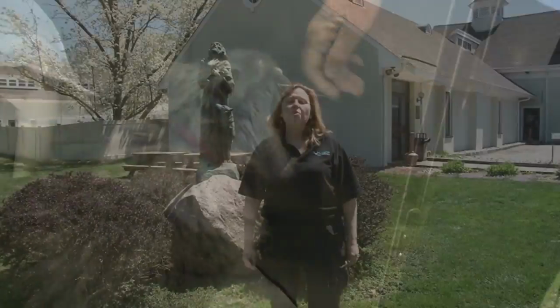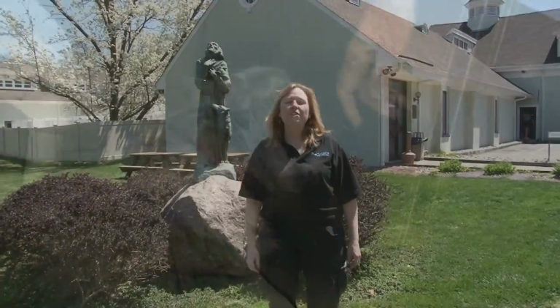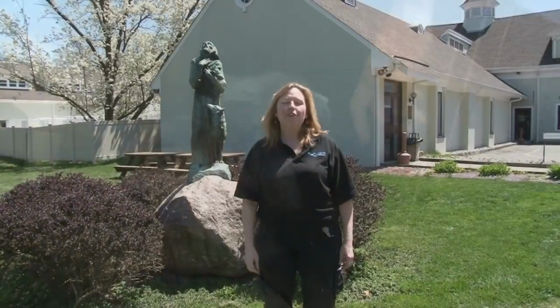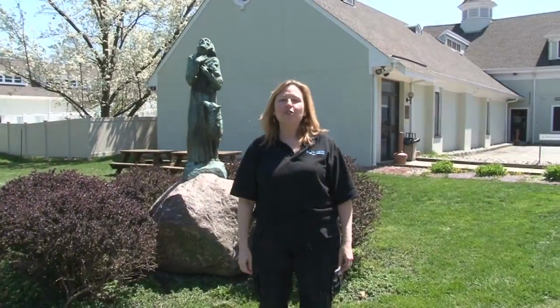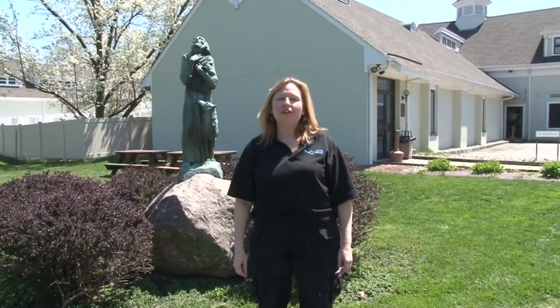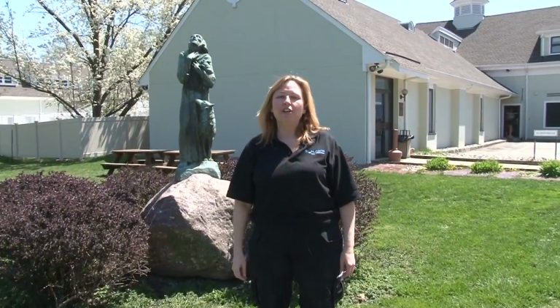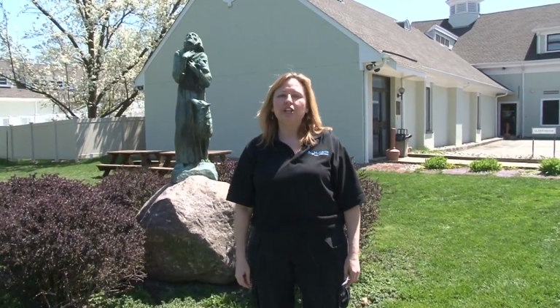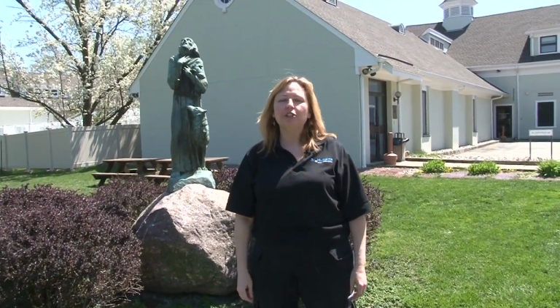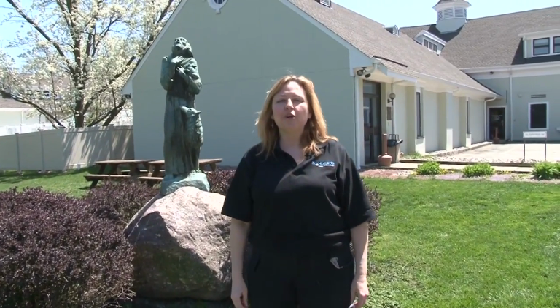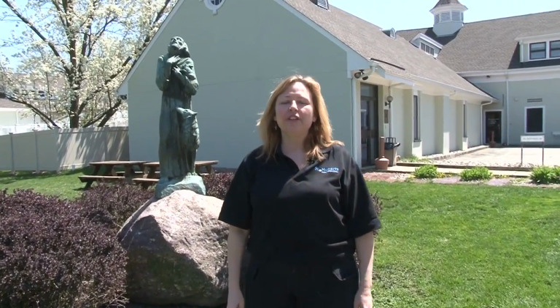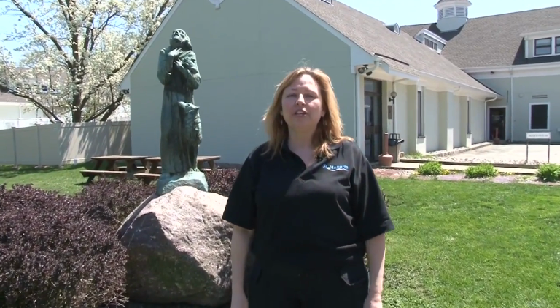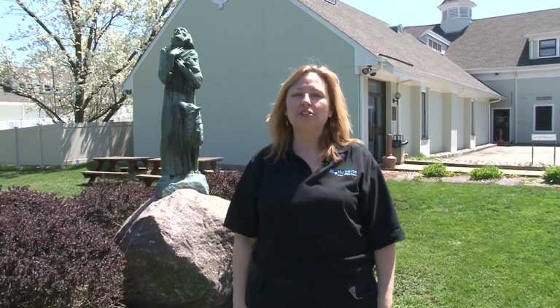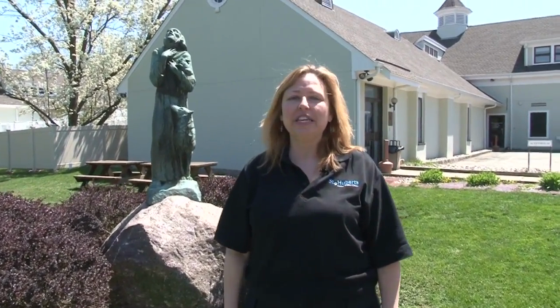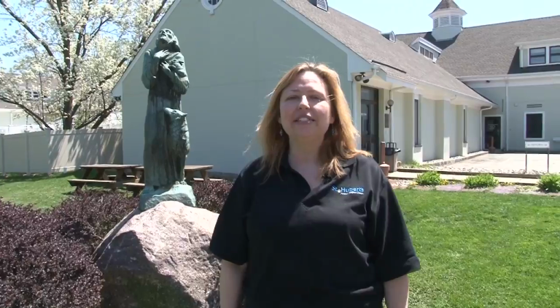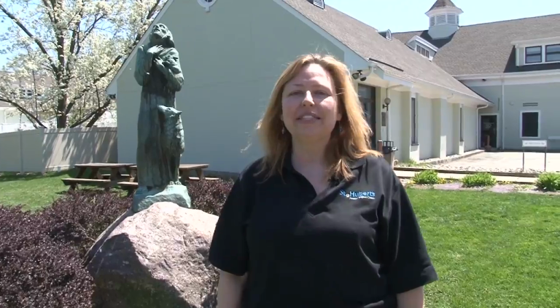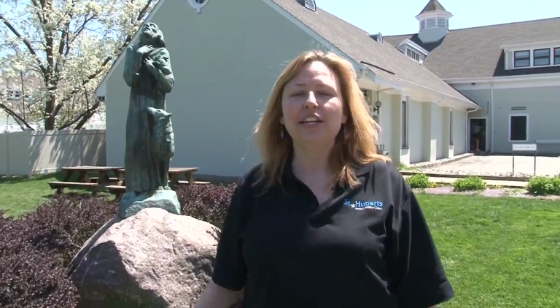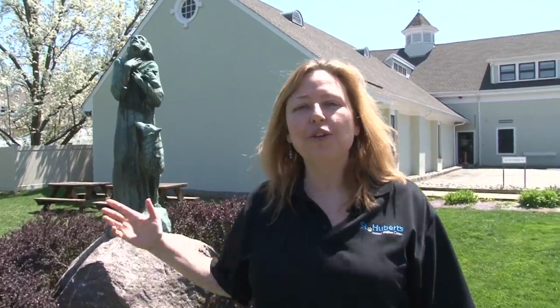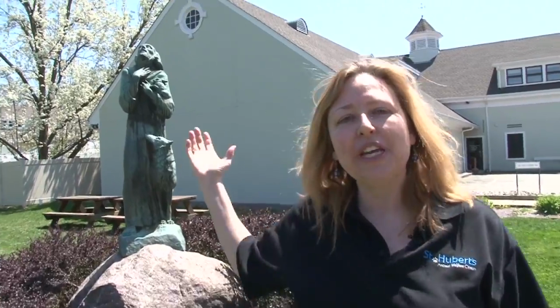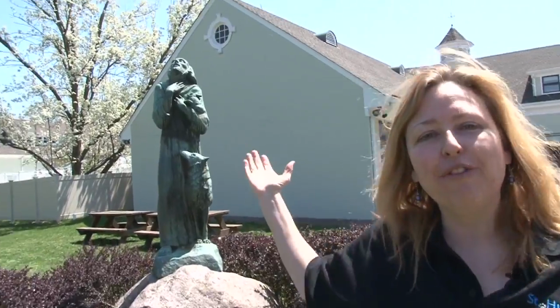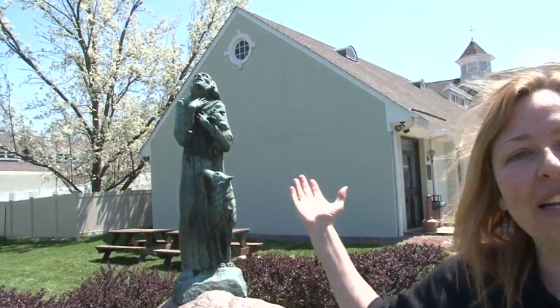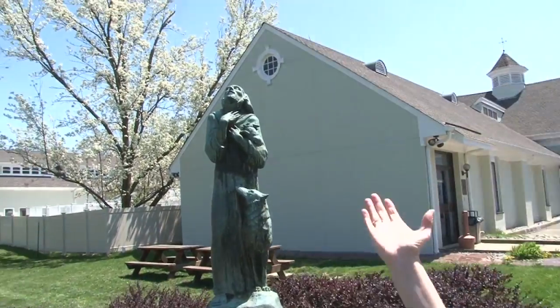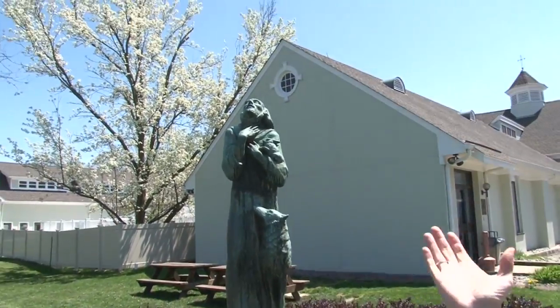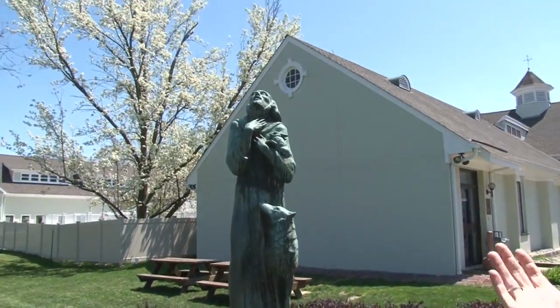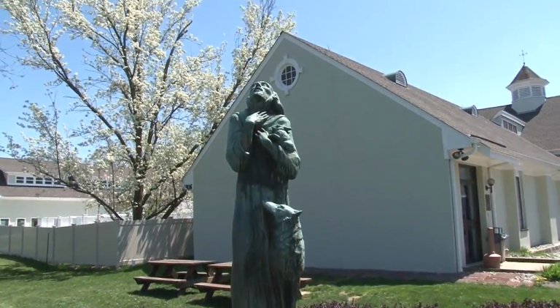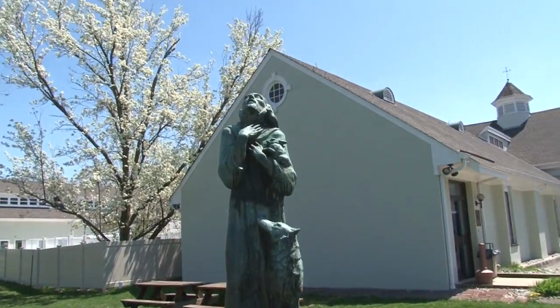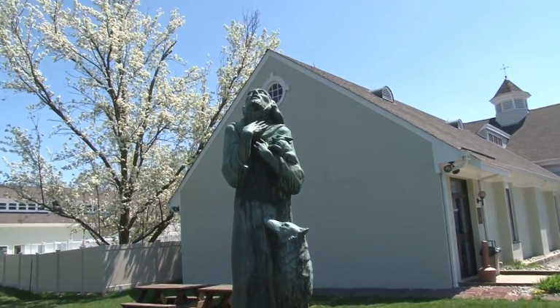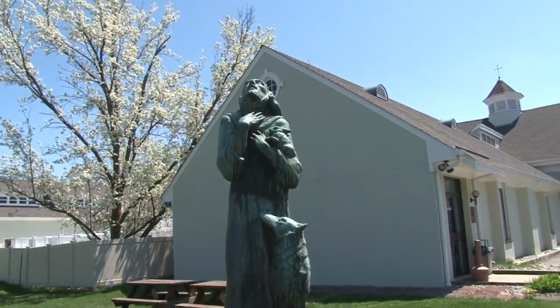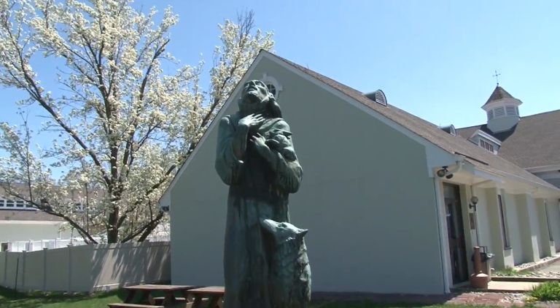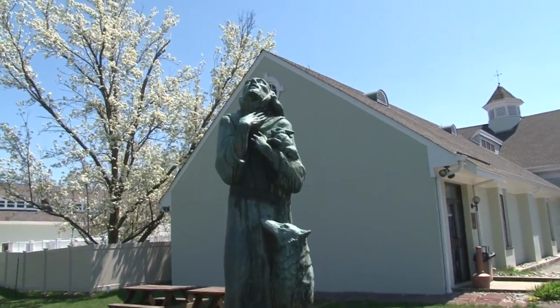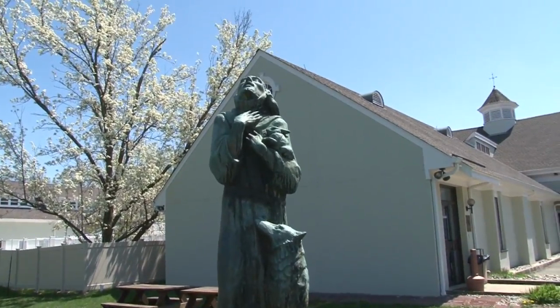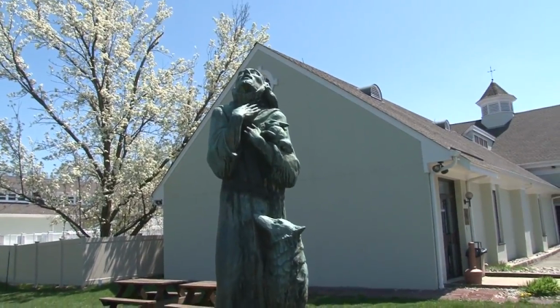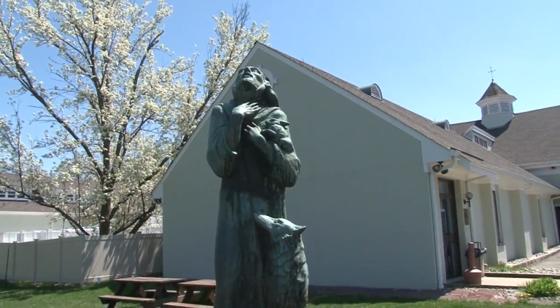When you first arrive at our shelter, one of the things you'll see is the statue of St. Francis. He's a patron saint of animals.